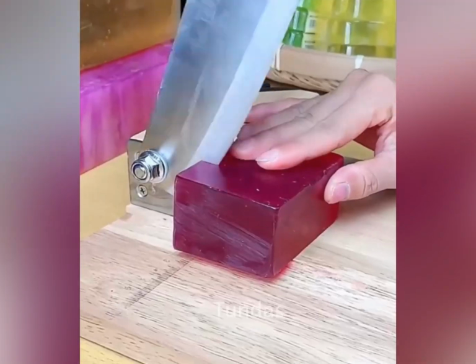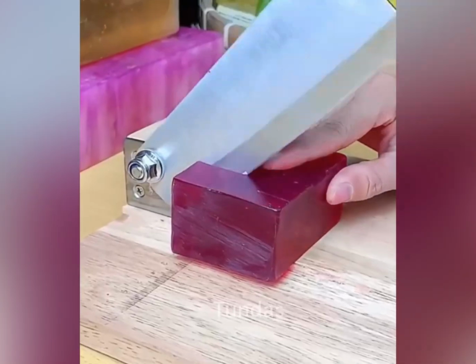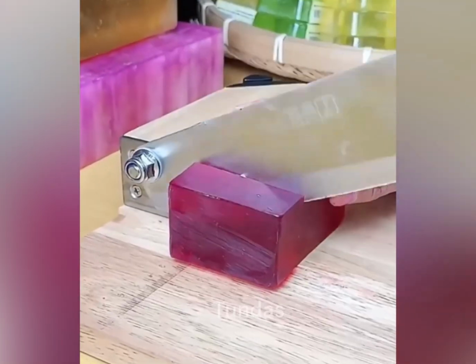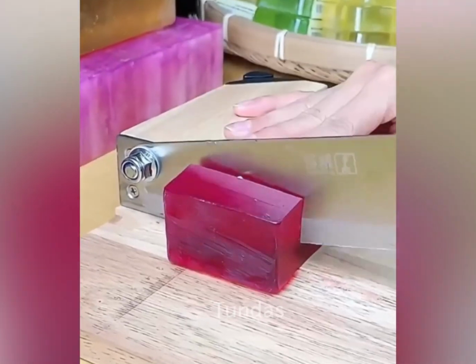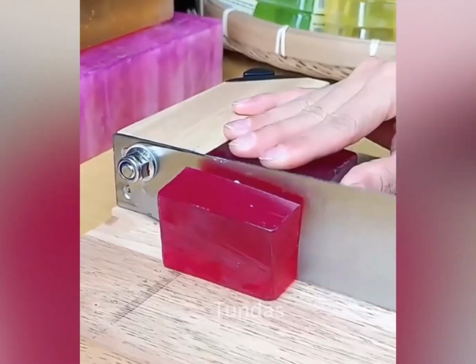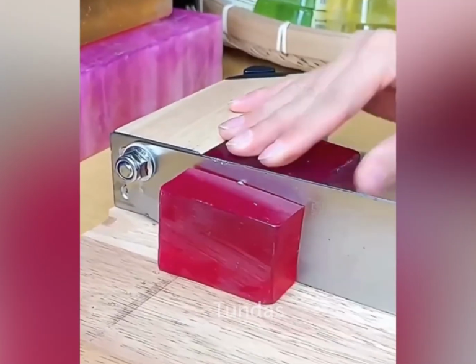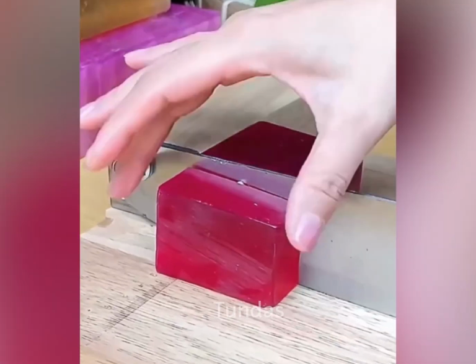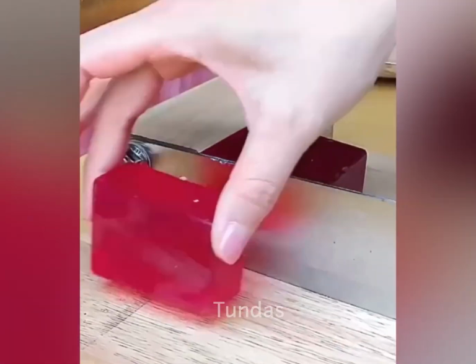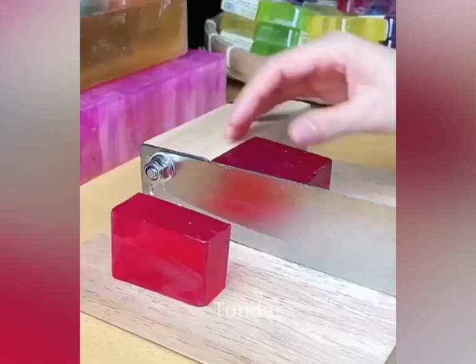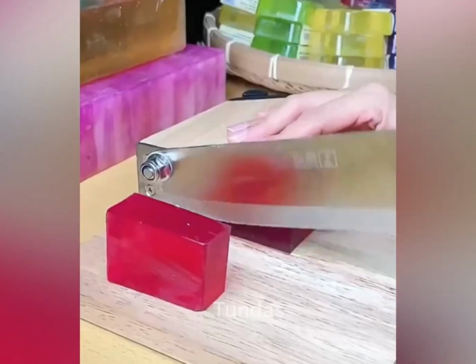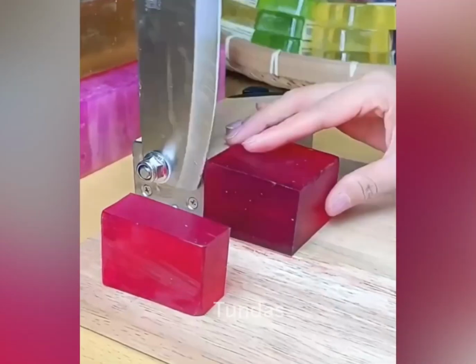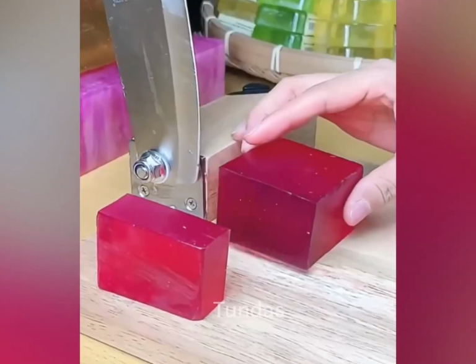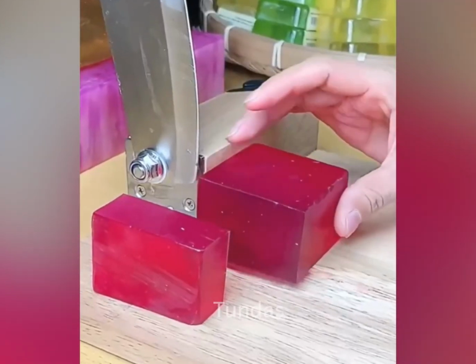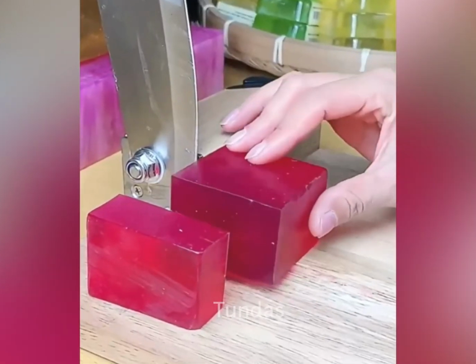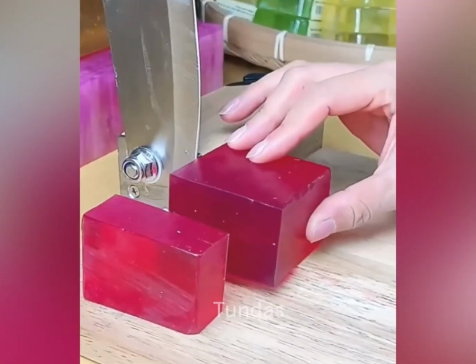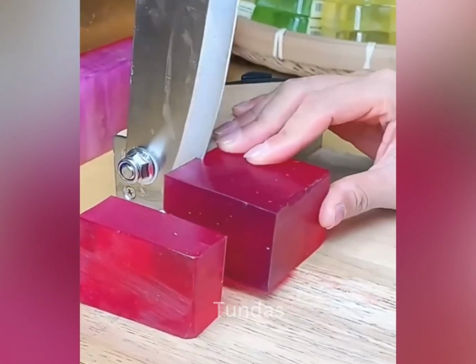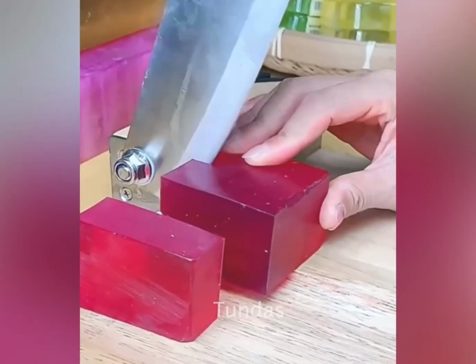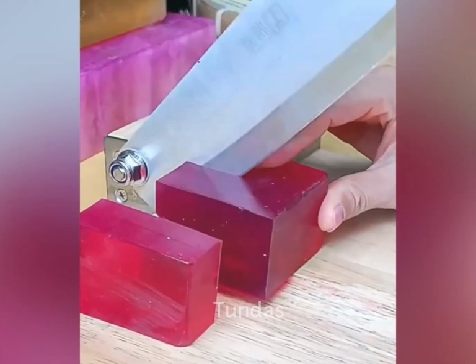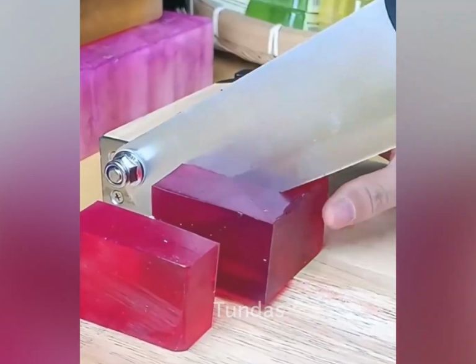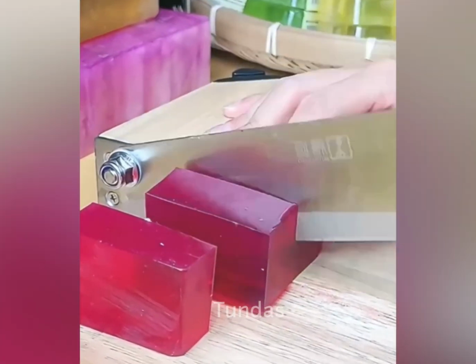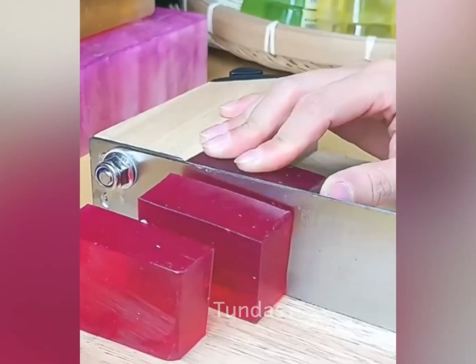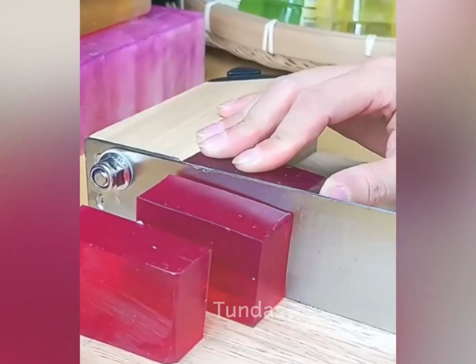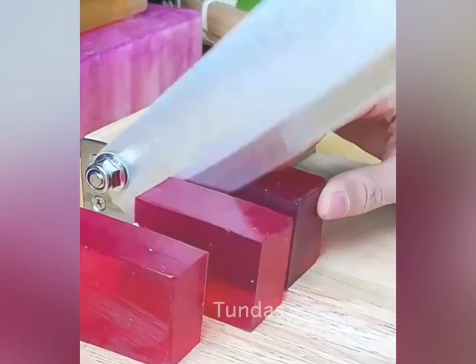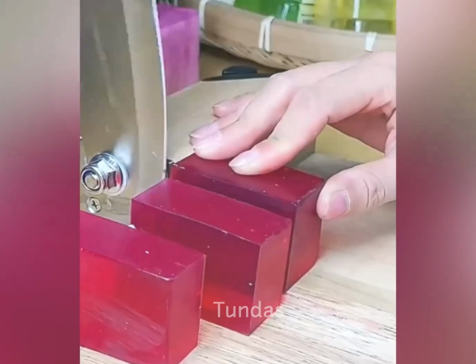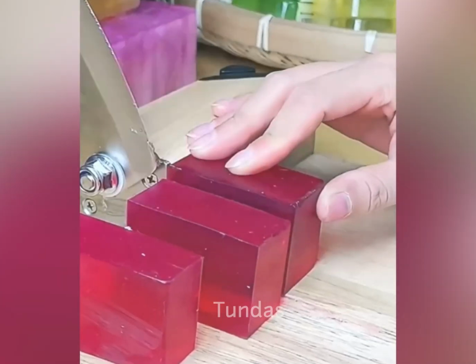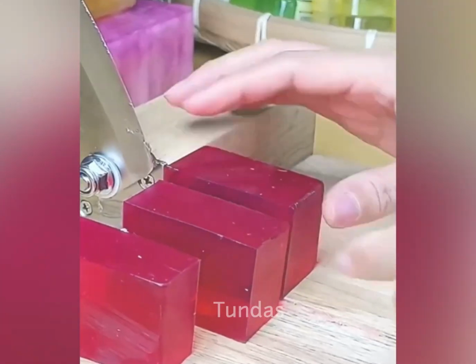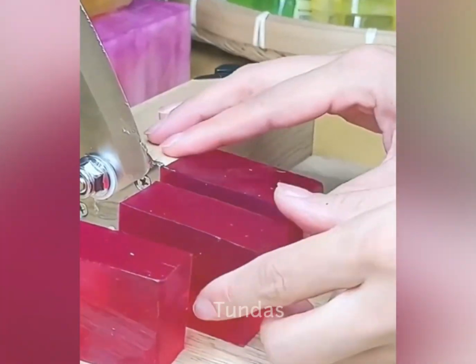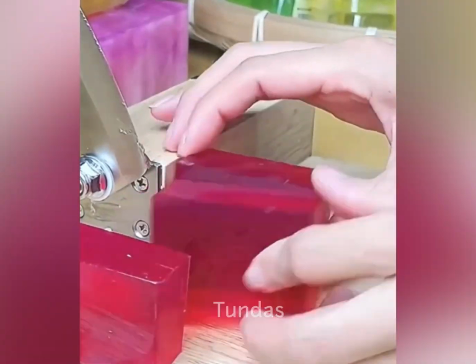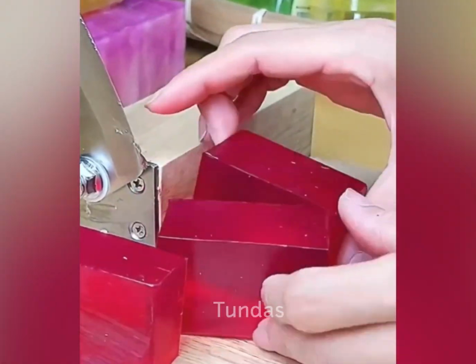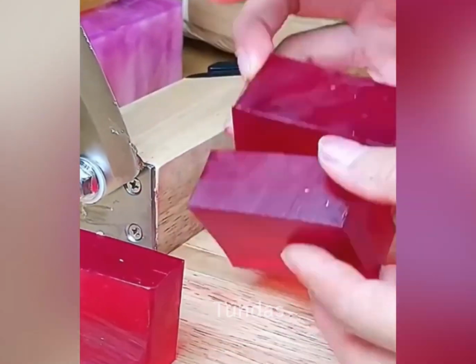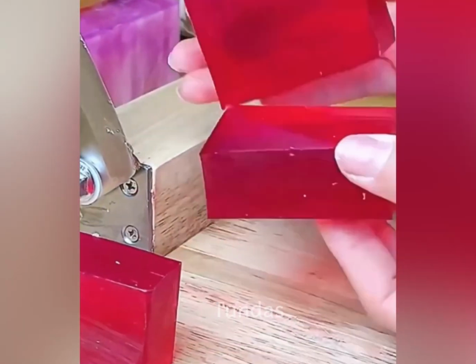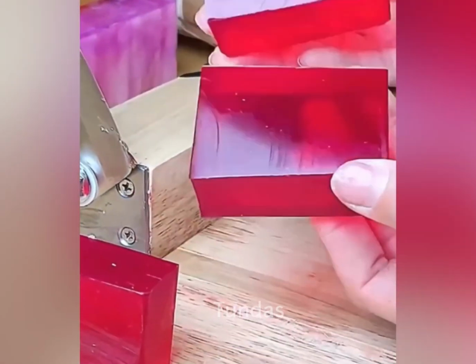The manual guillotine precisely and evenly cuts the soap base for soap making.